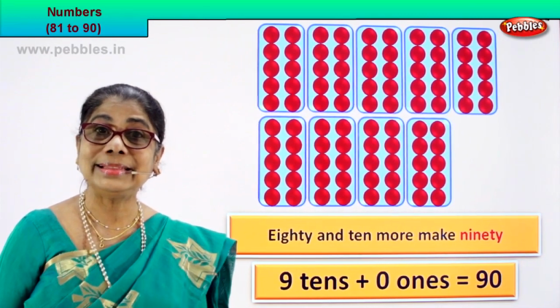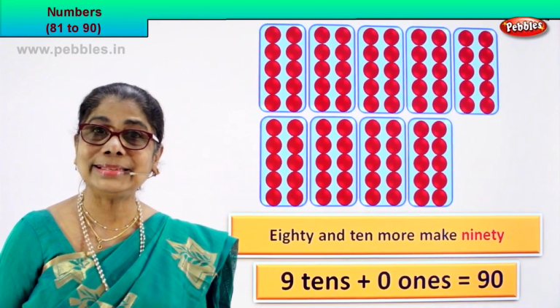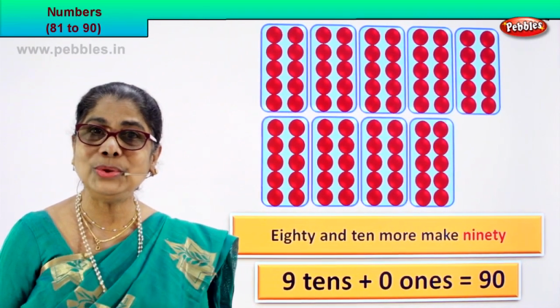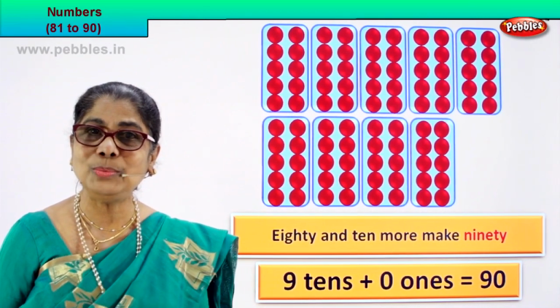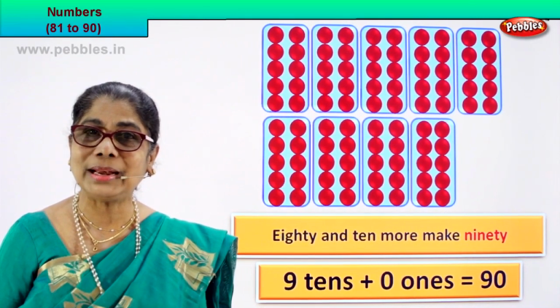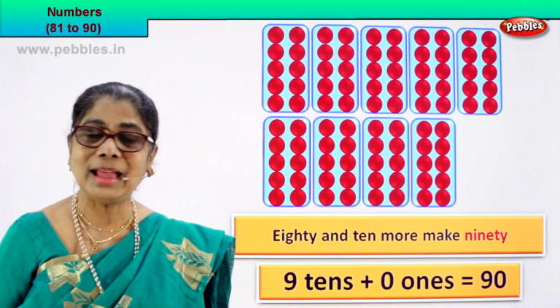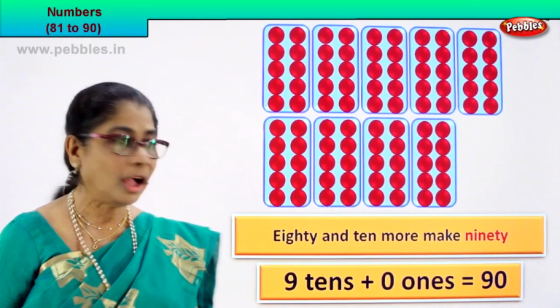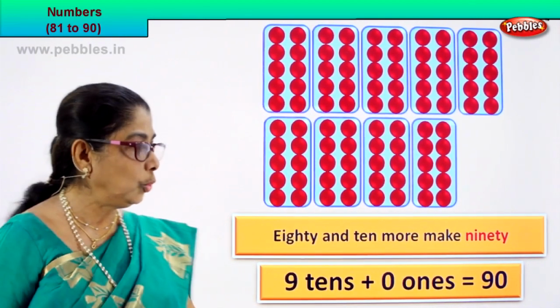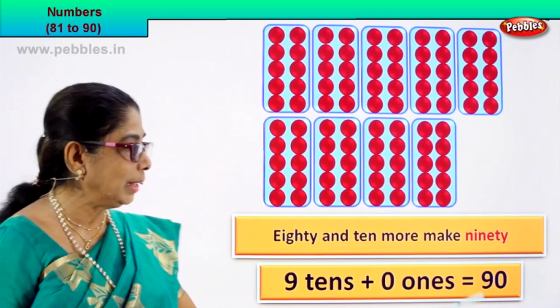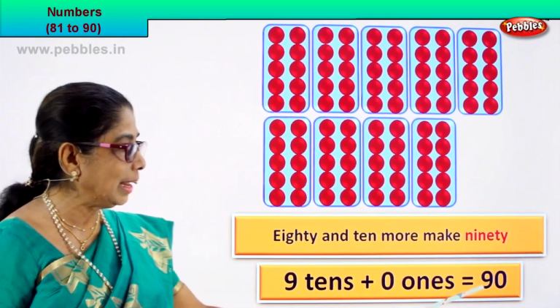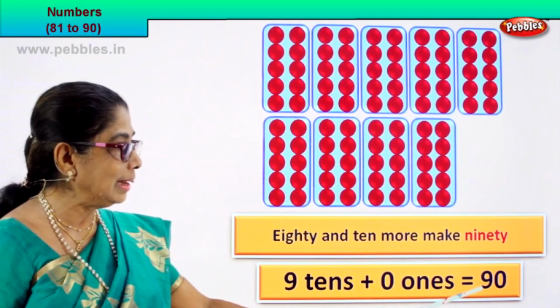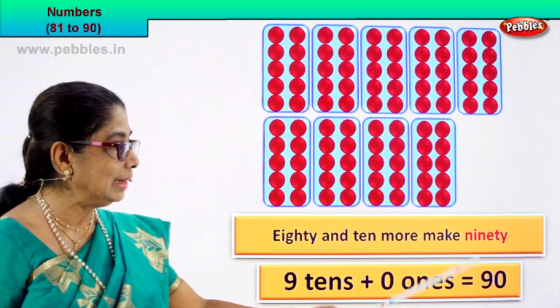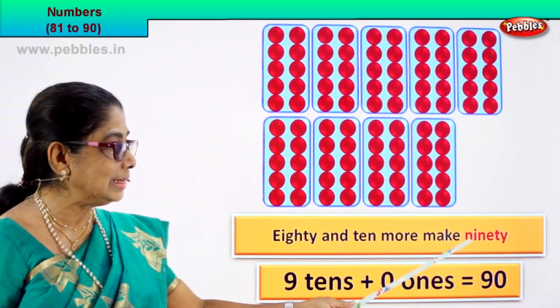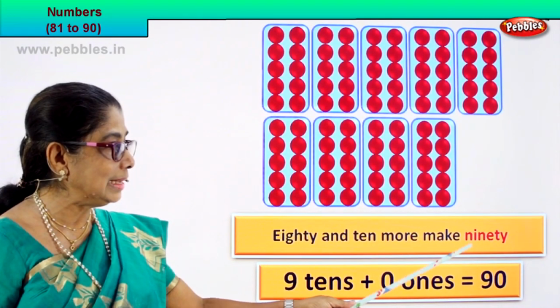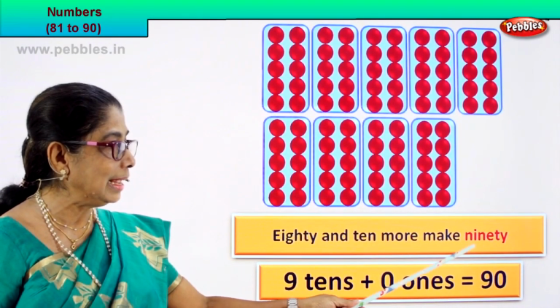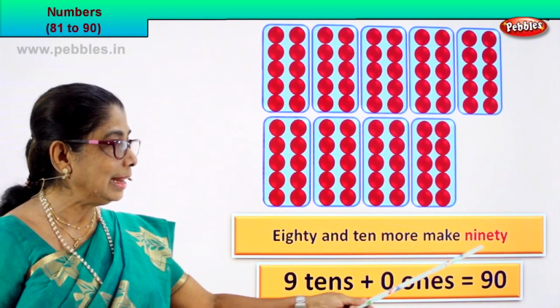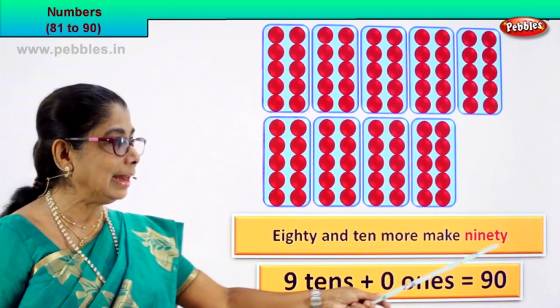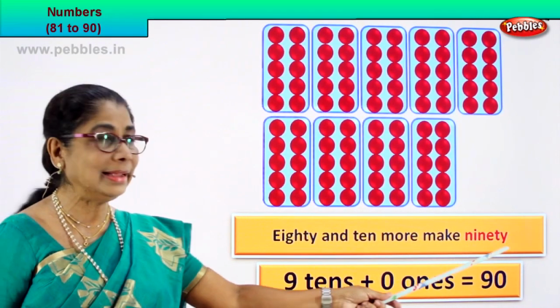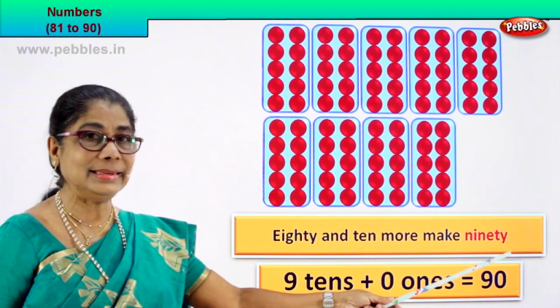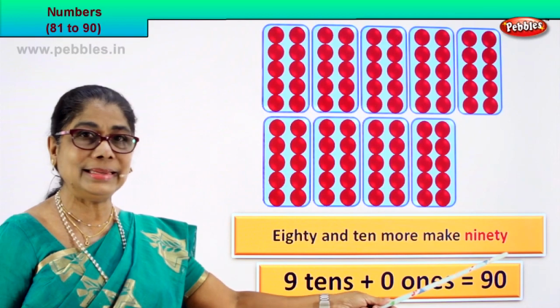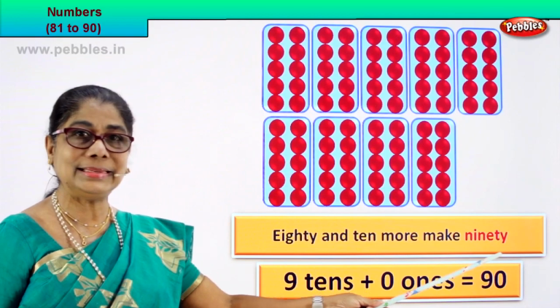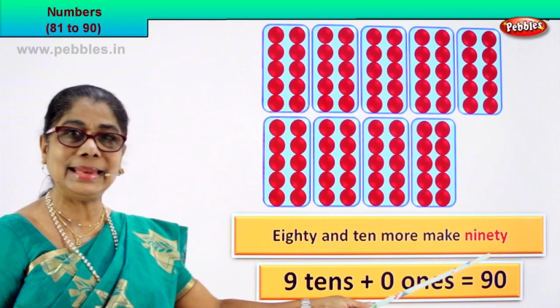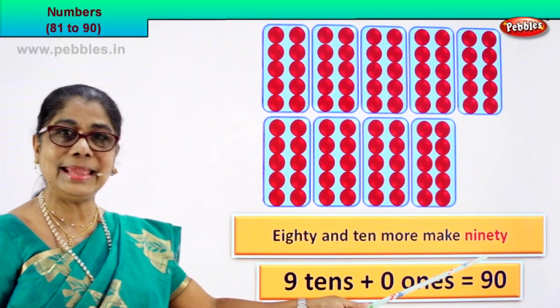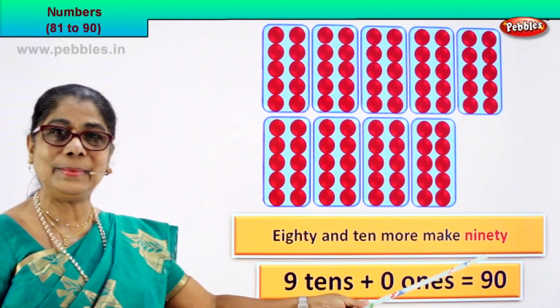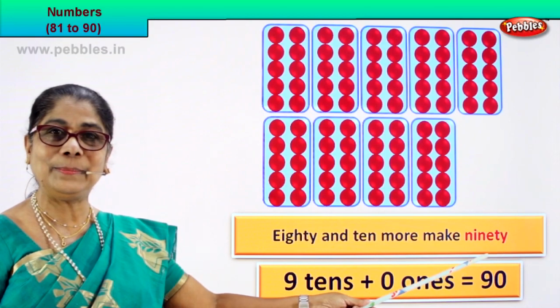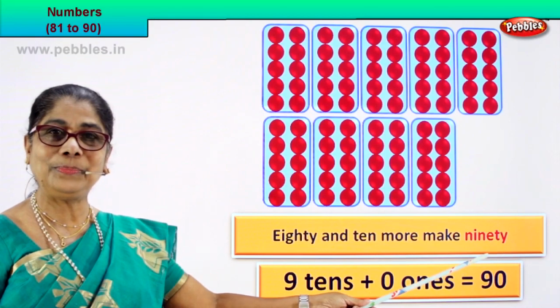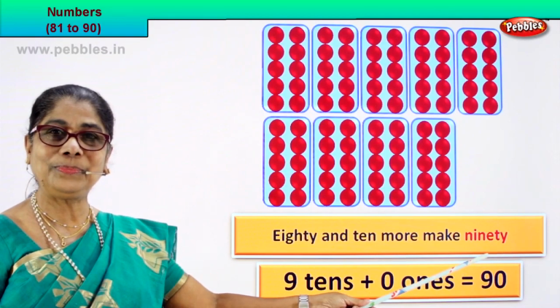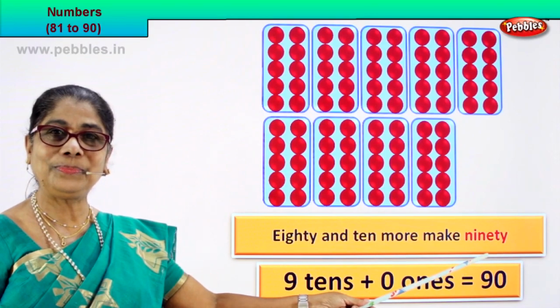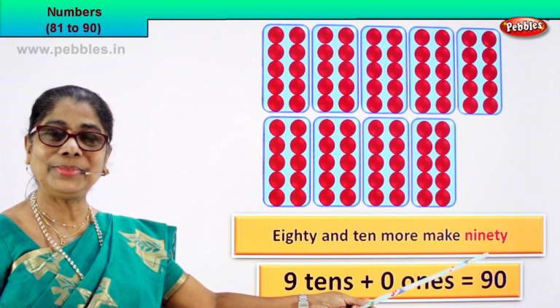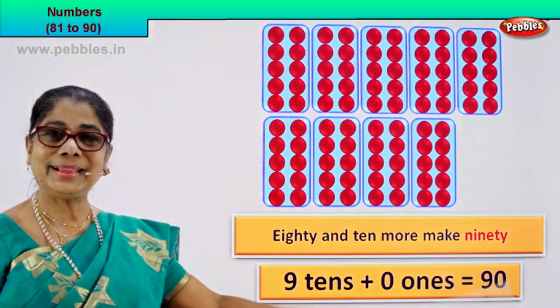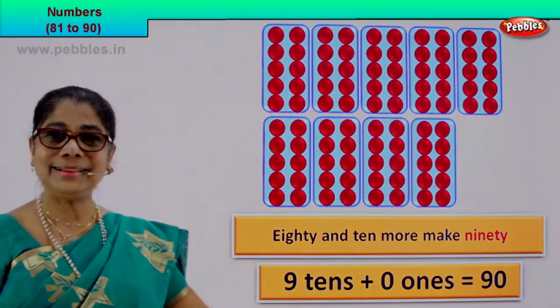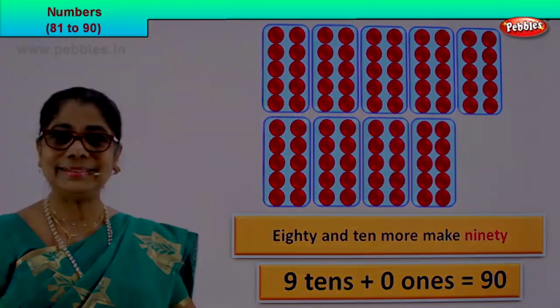How do we write 90? 90 is the name. Good.